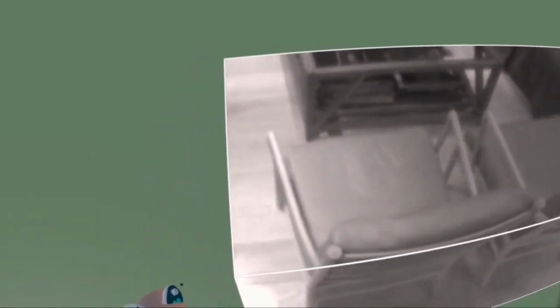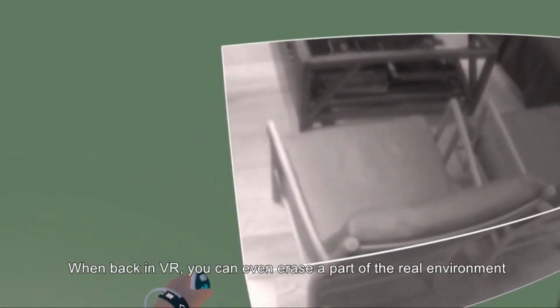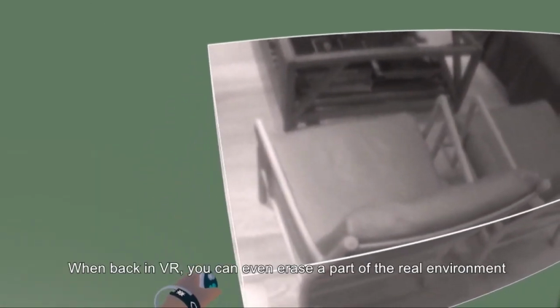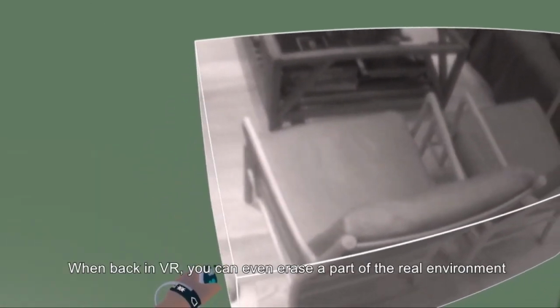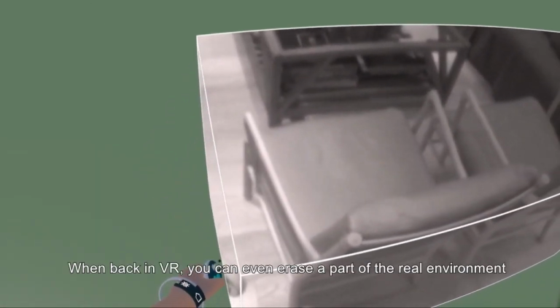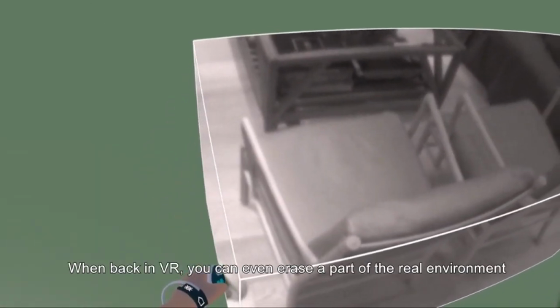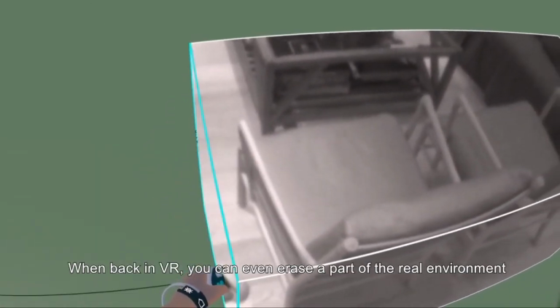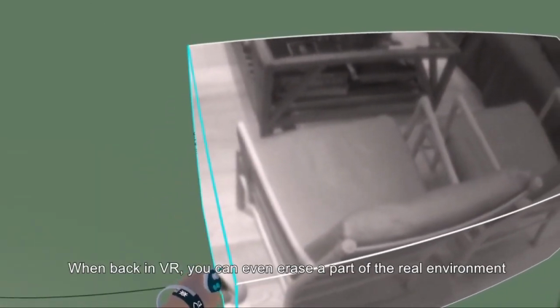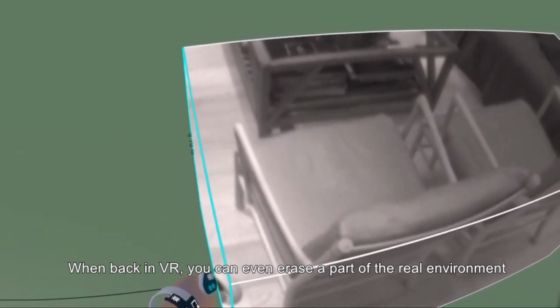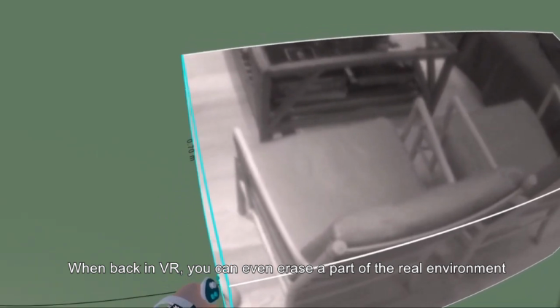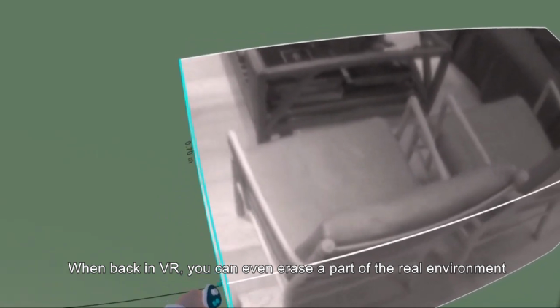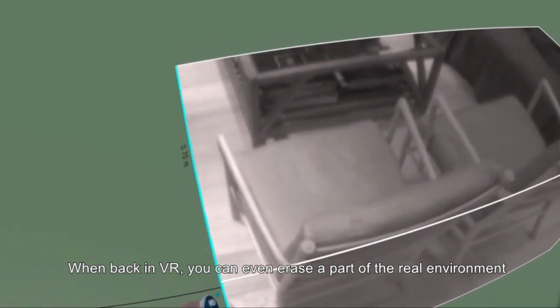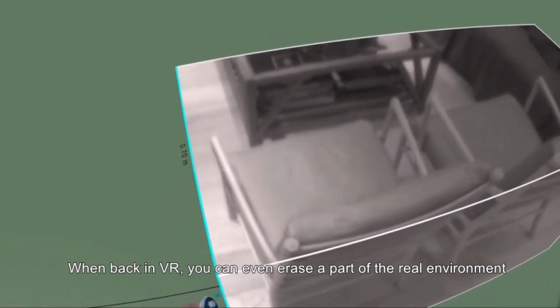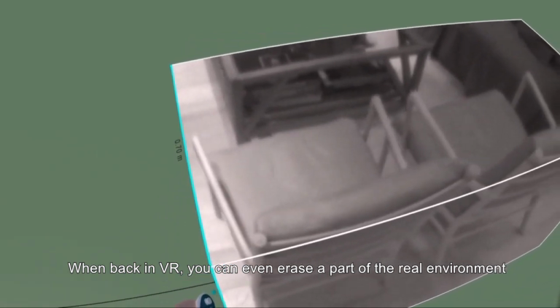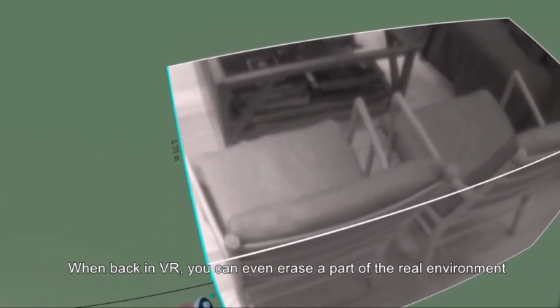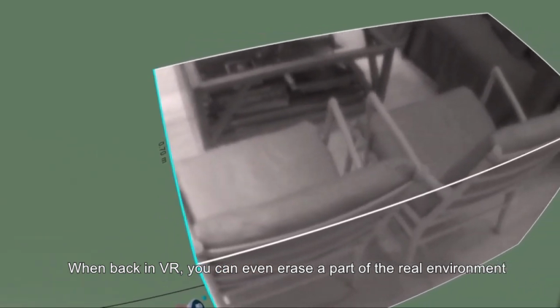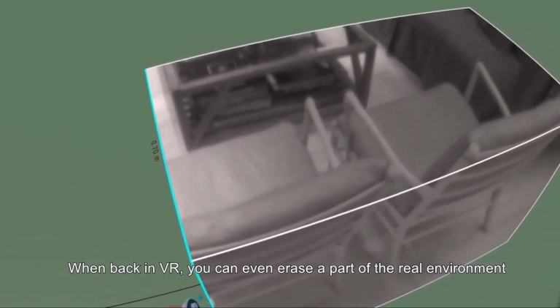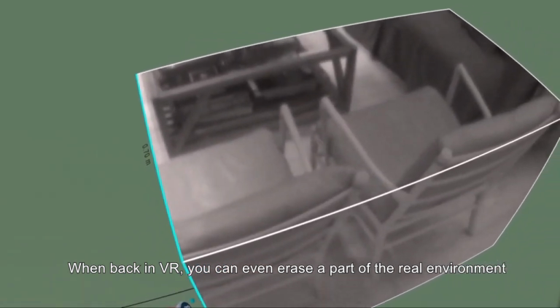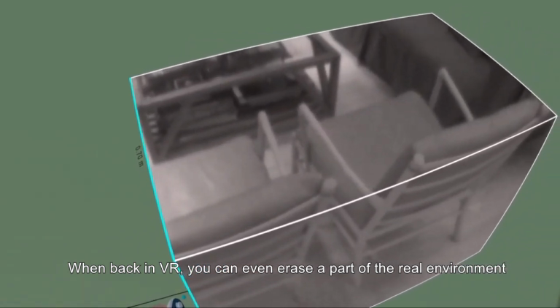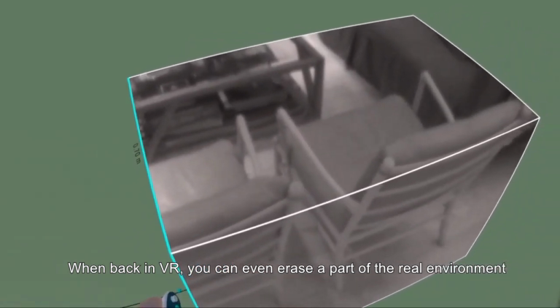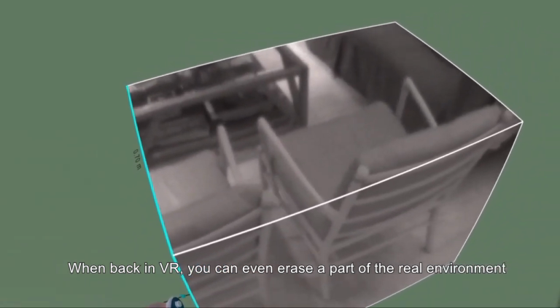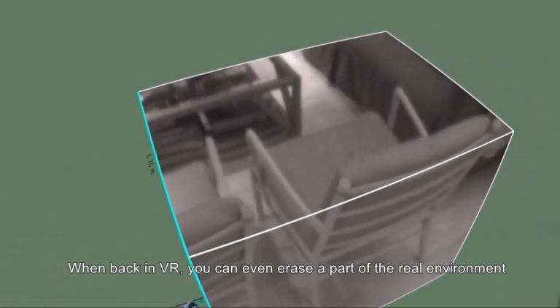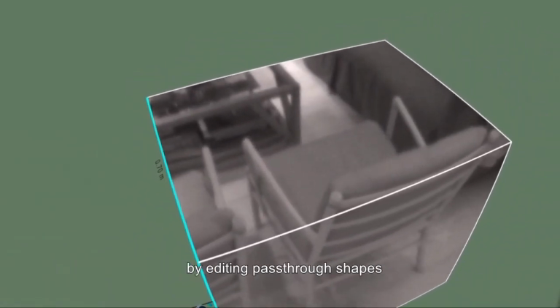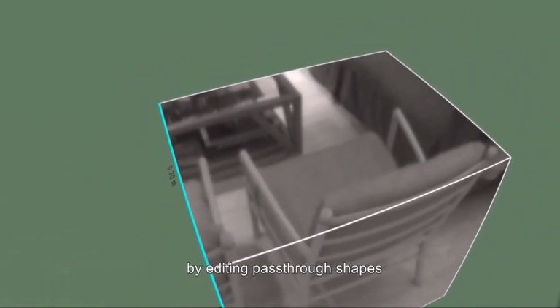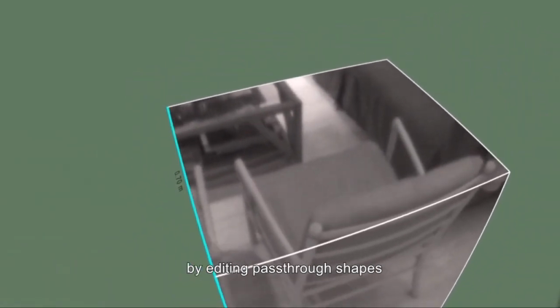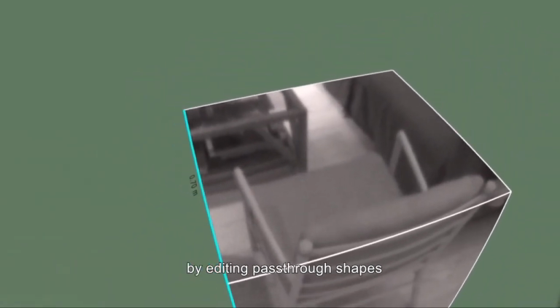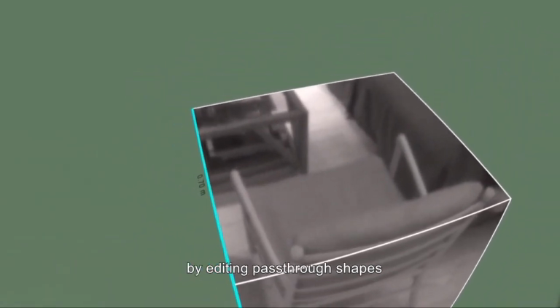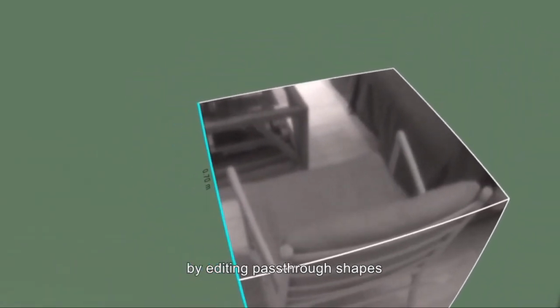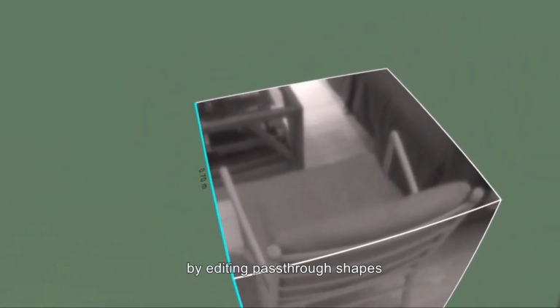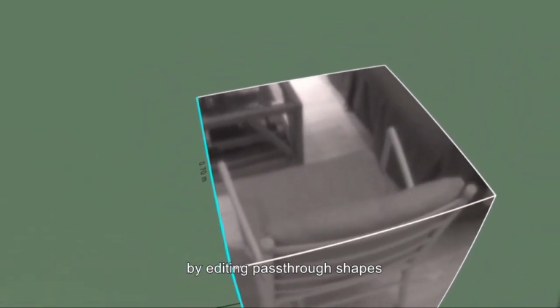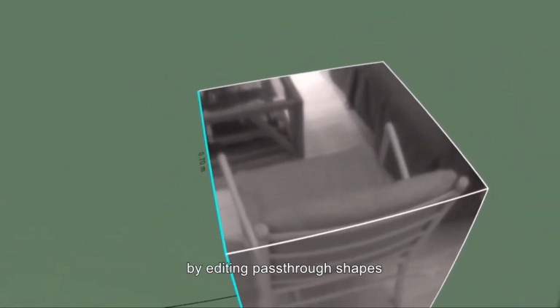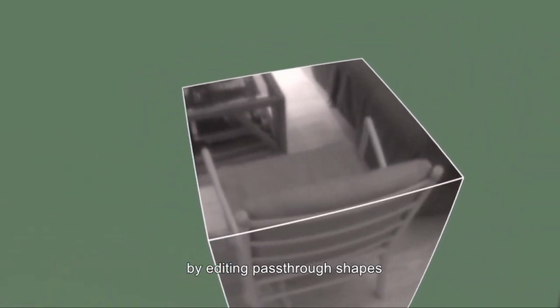When back in VR, you can even erase a part of the real environment by editing the pass-through shape.